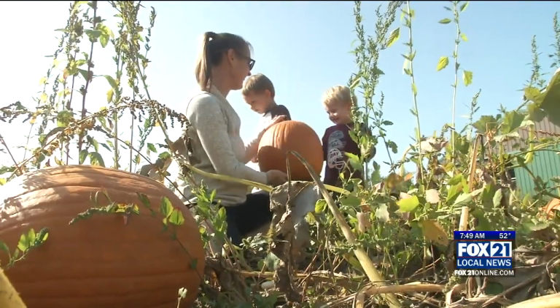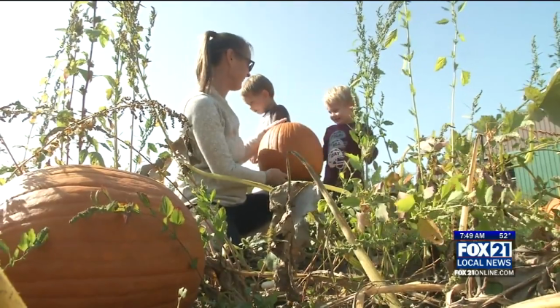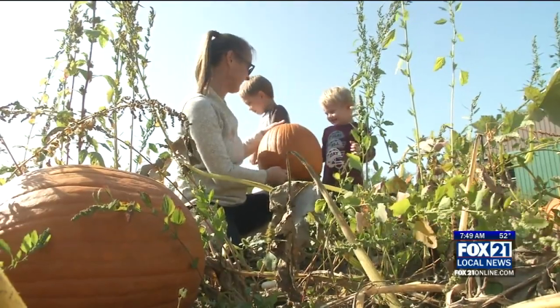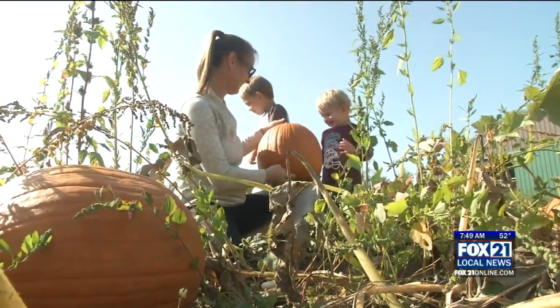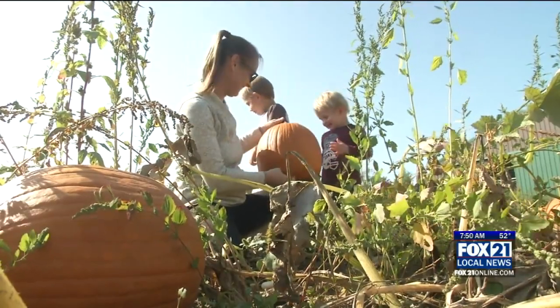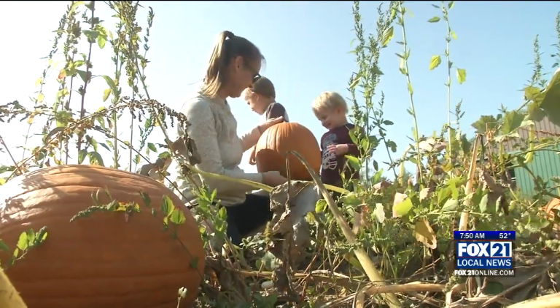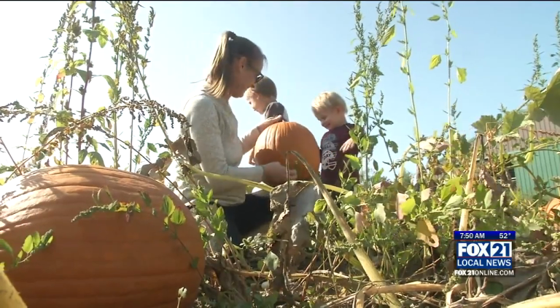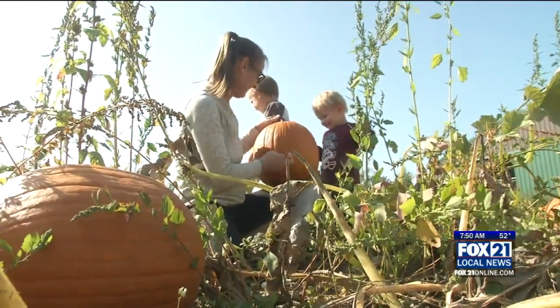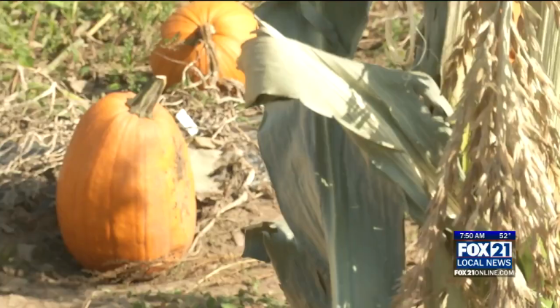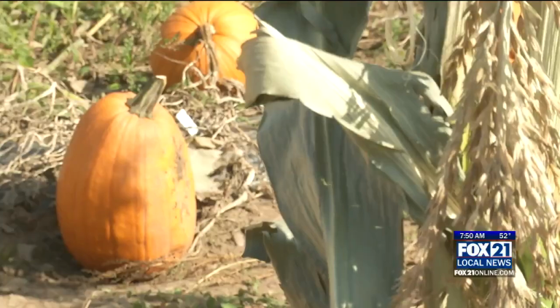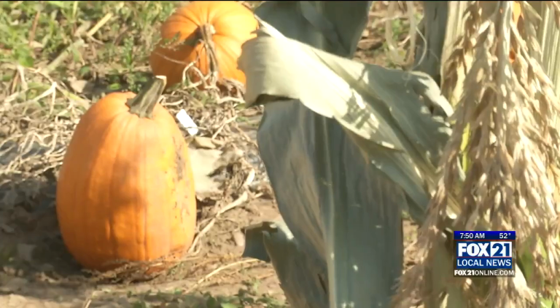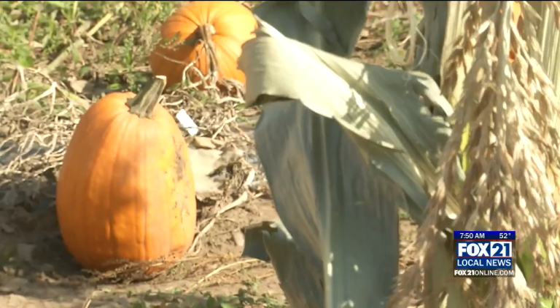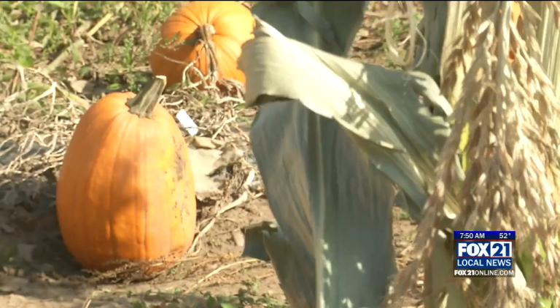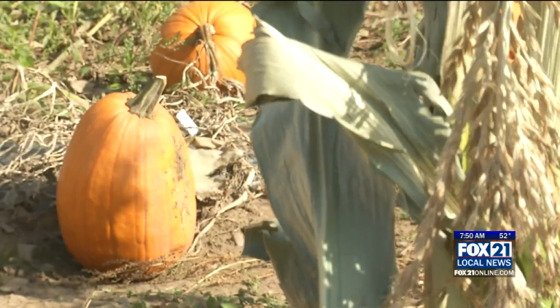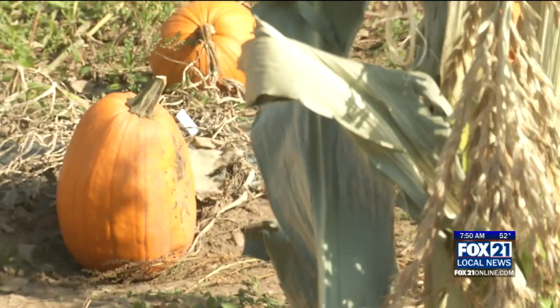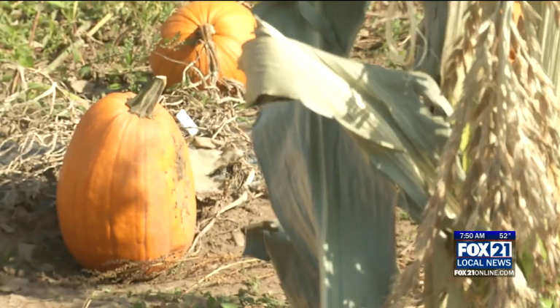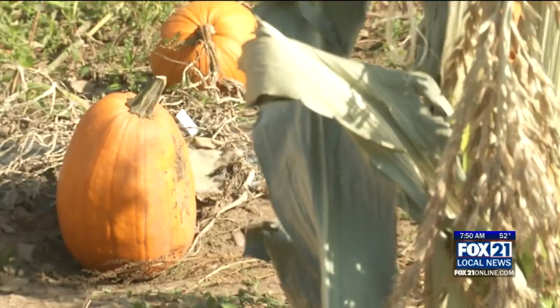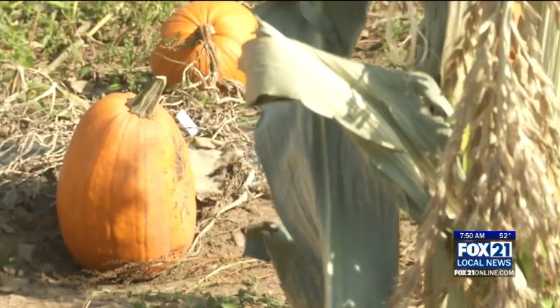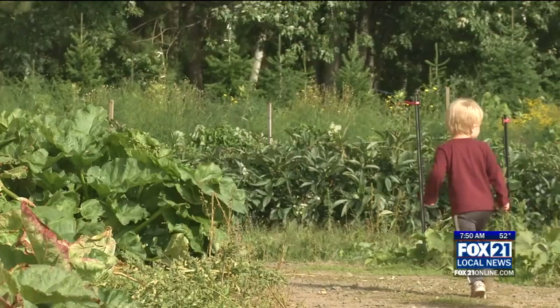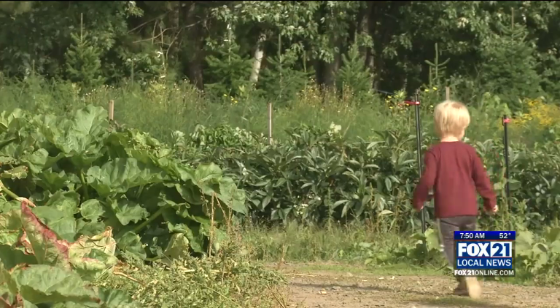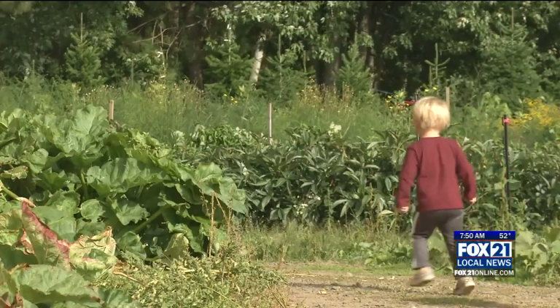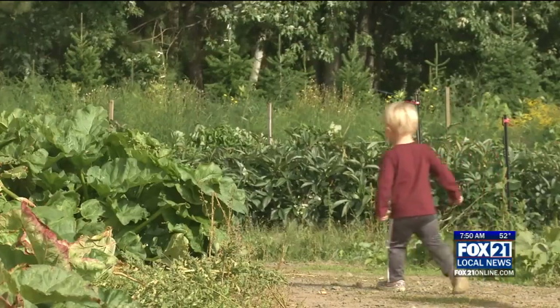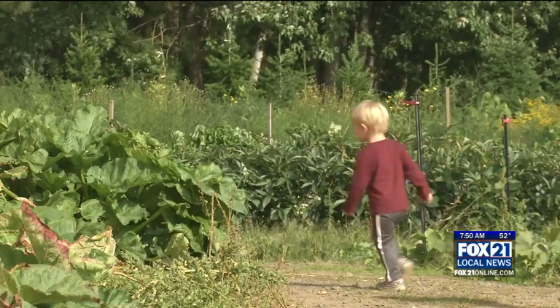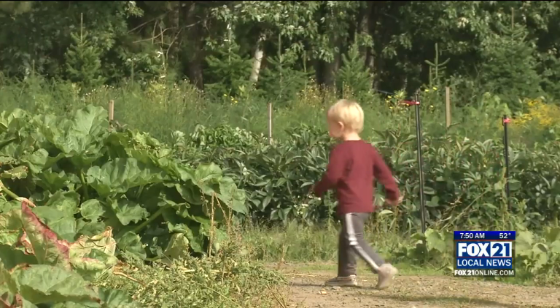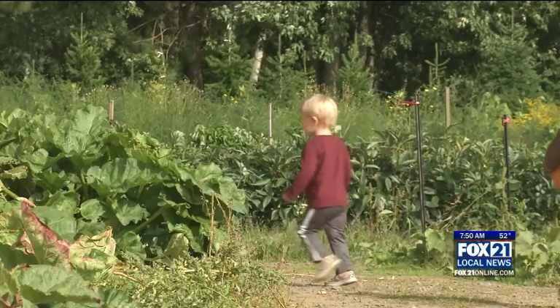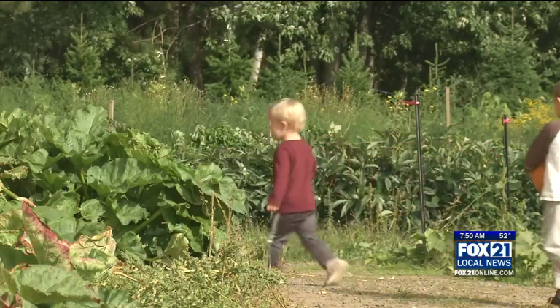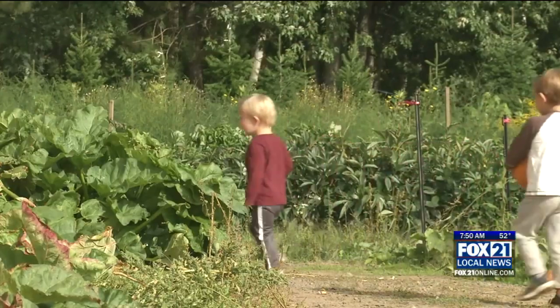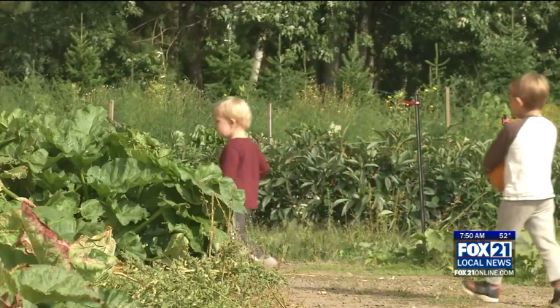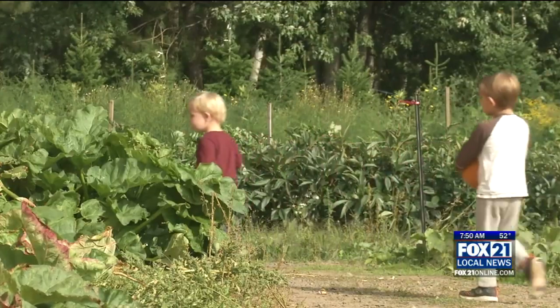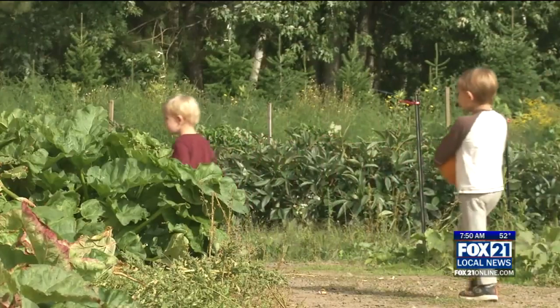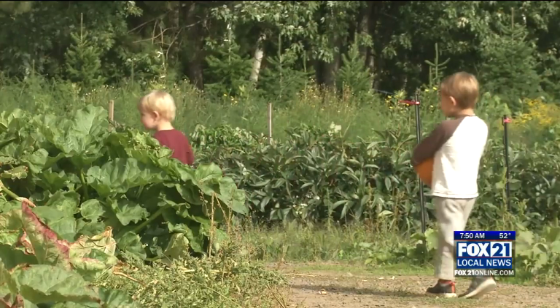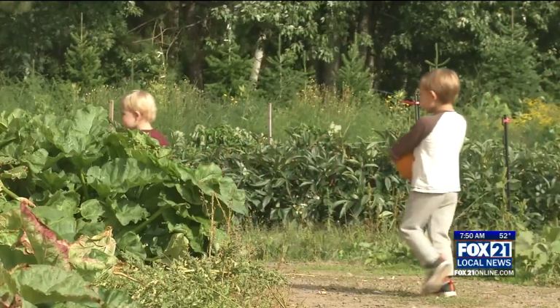At Farmer Doug's, with photojournalist Marcus Asmus, Brett Scott, Fox 21 Local News.